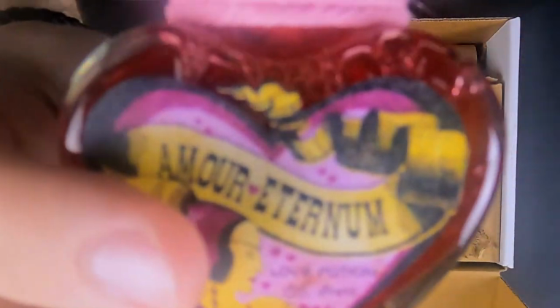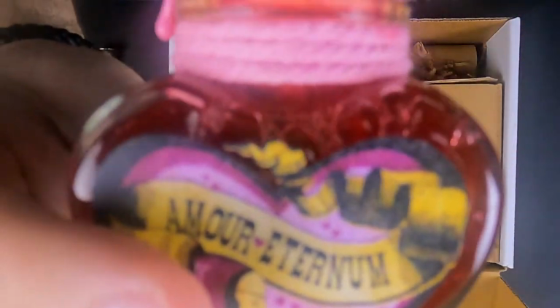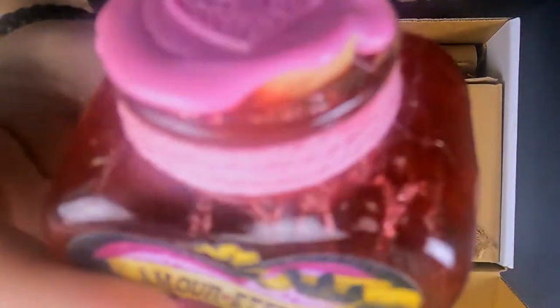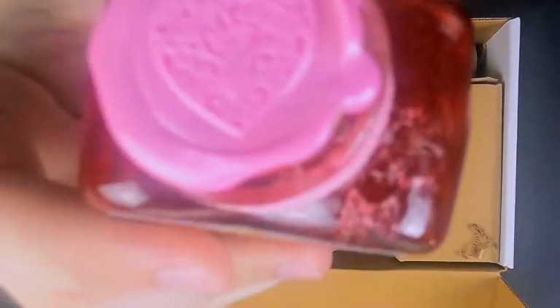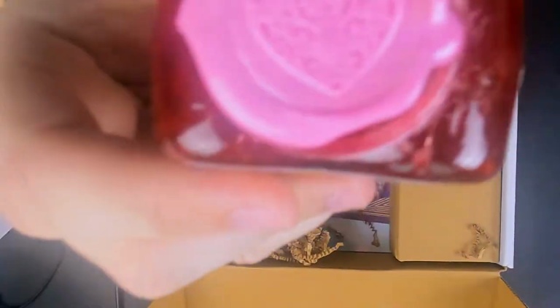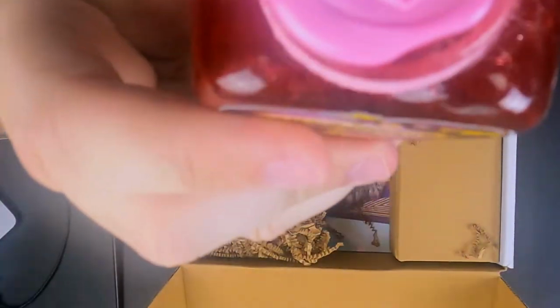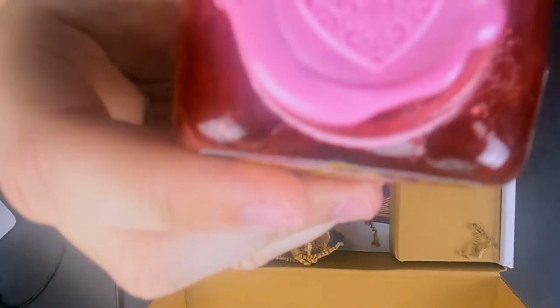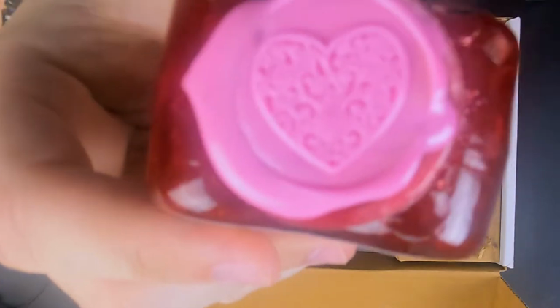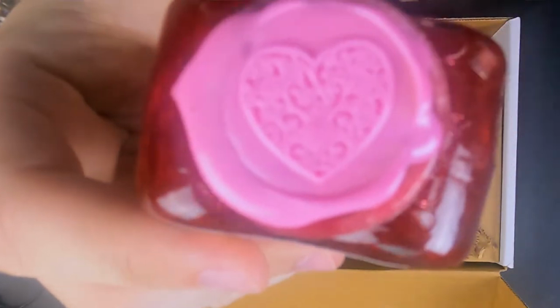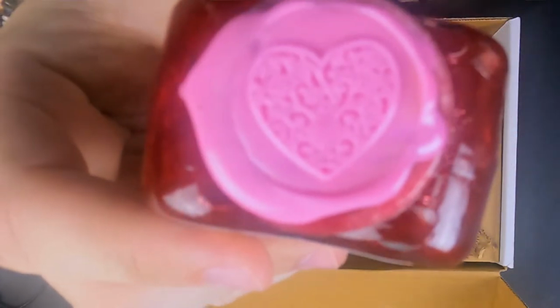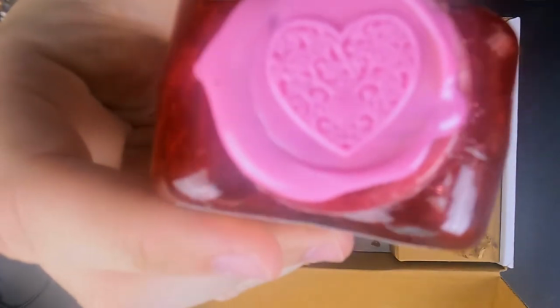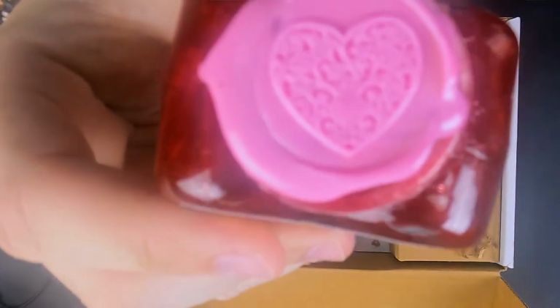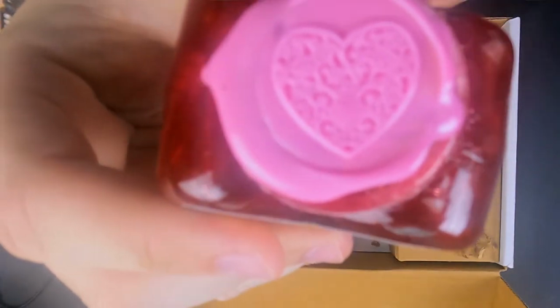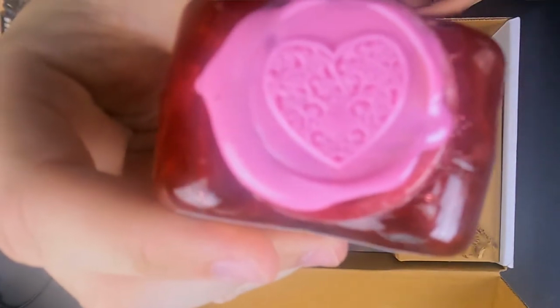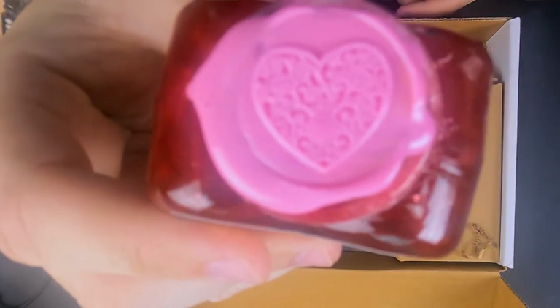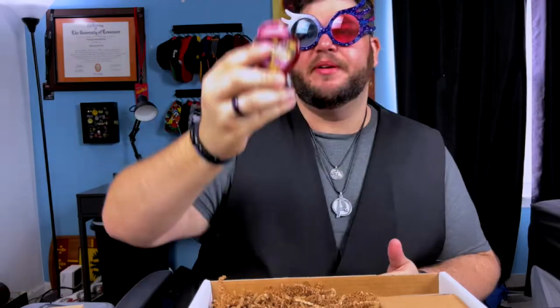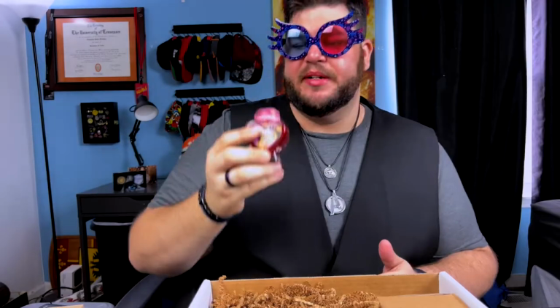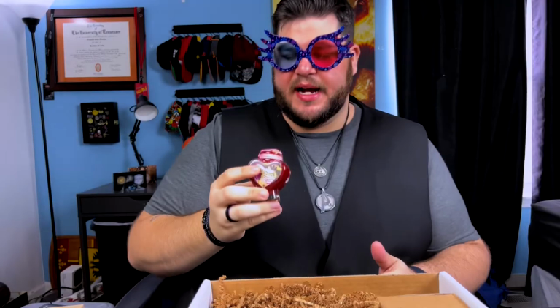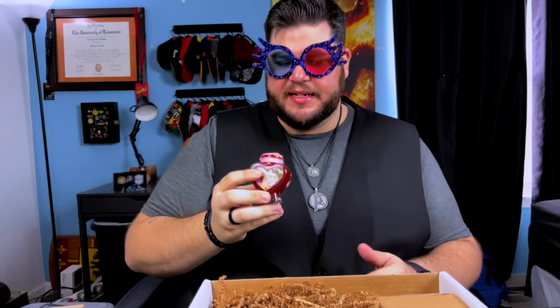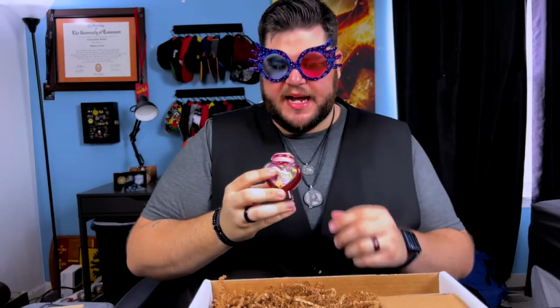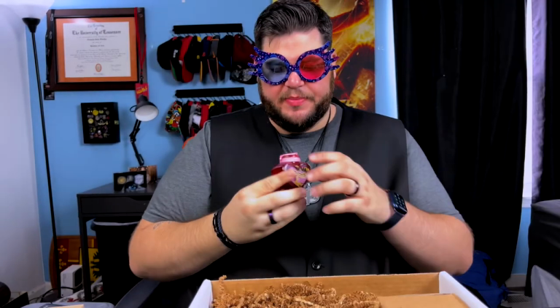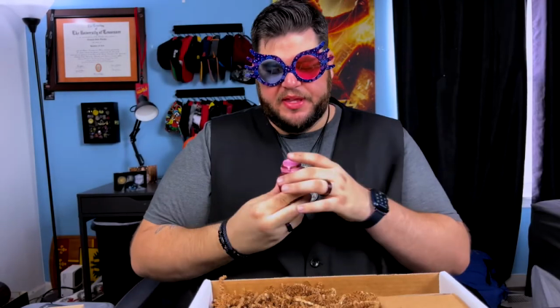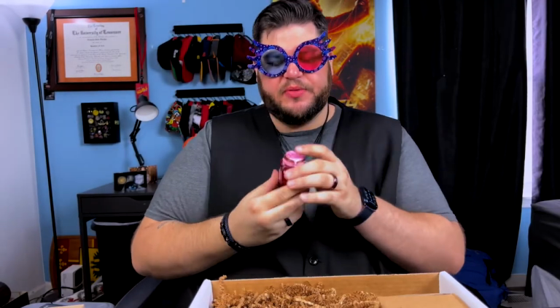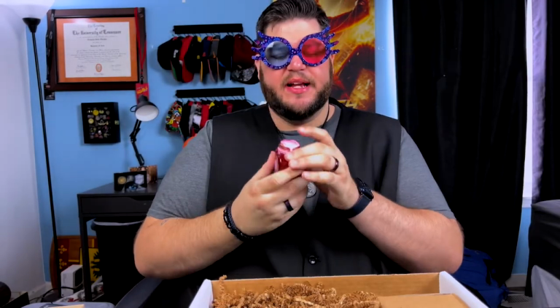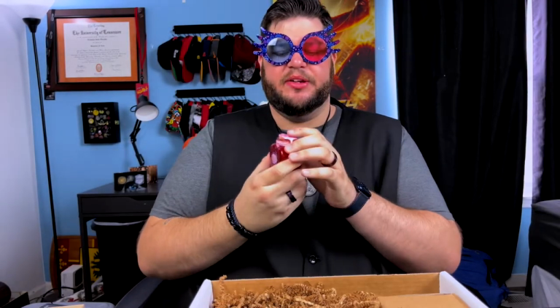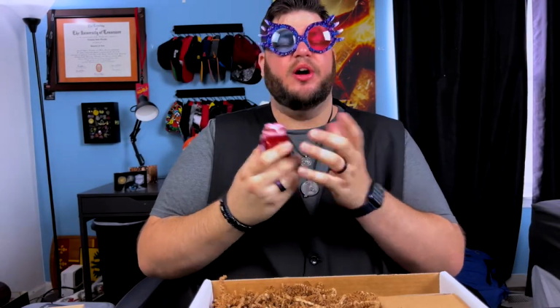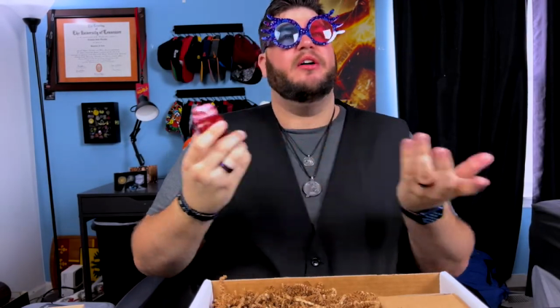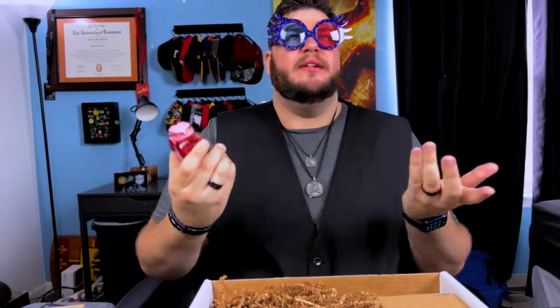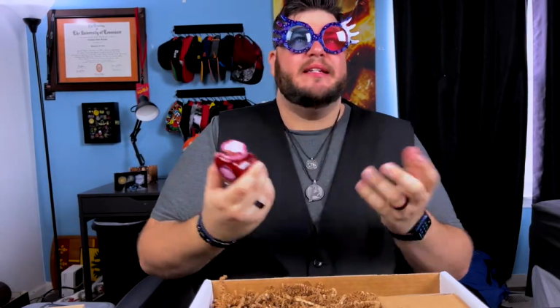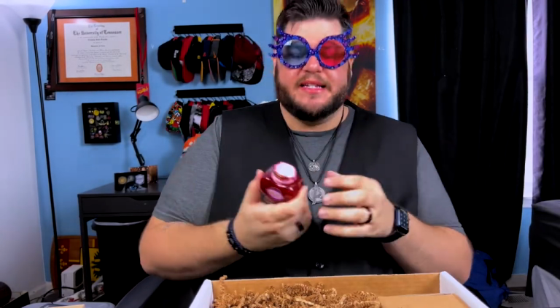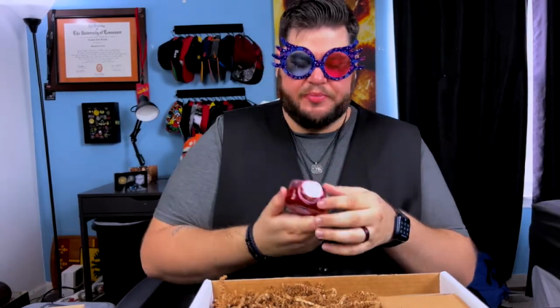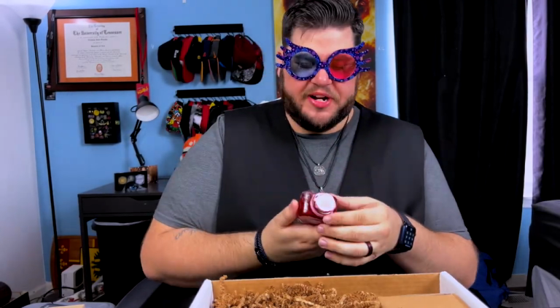They always do some rope and then a little wax stamp on top. This one has a little heart — it's nice and pretty.